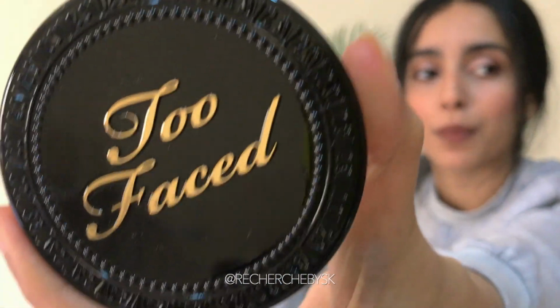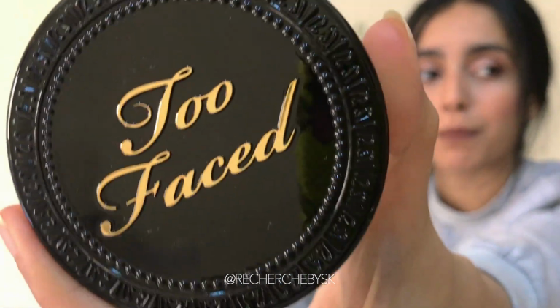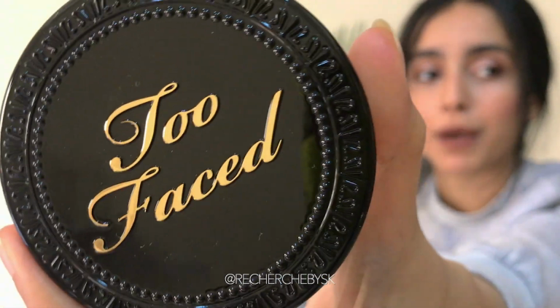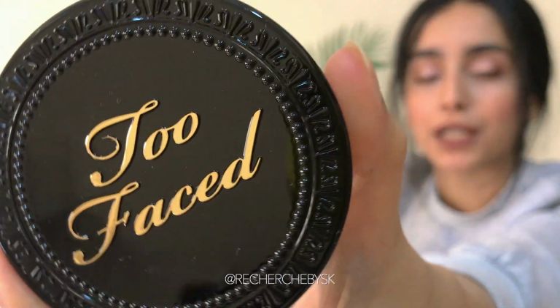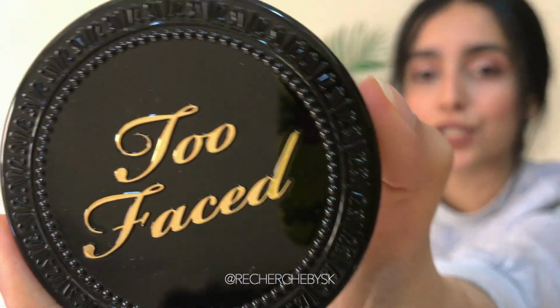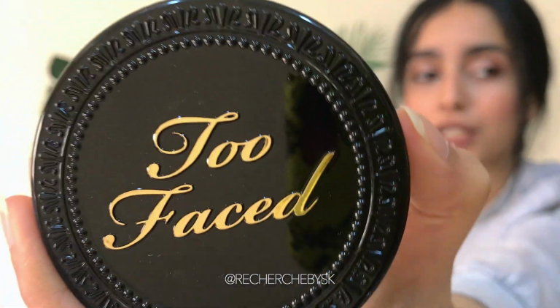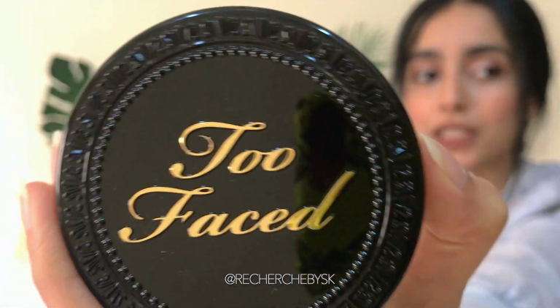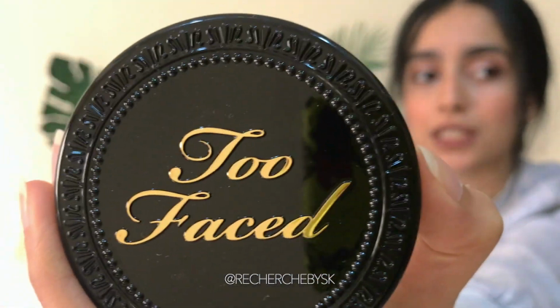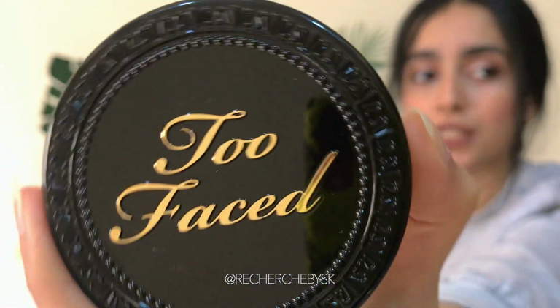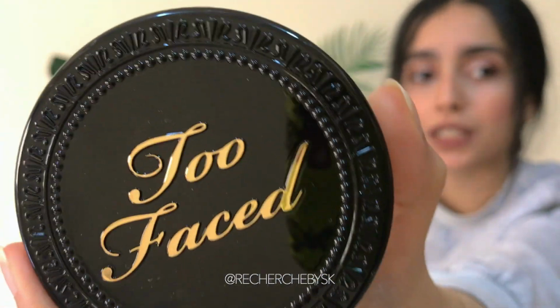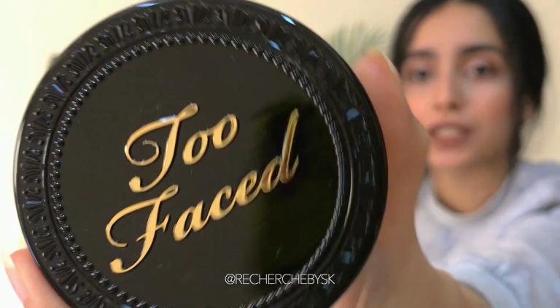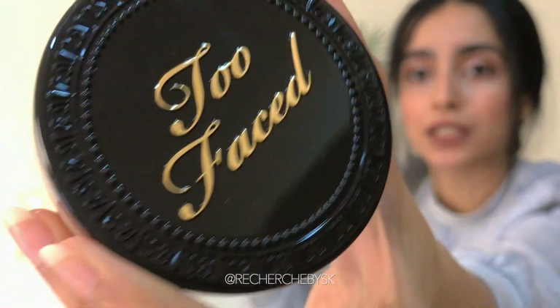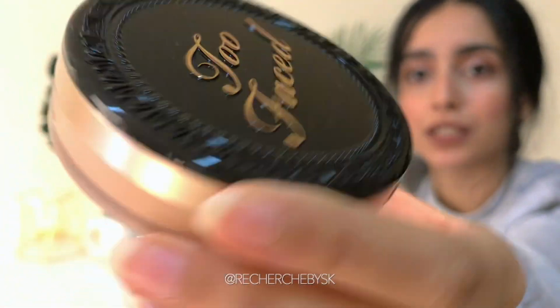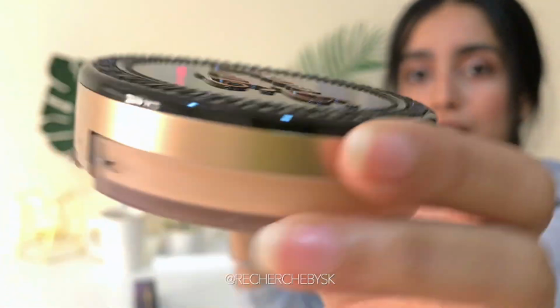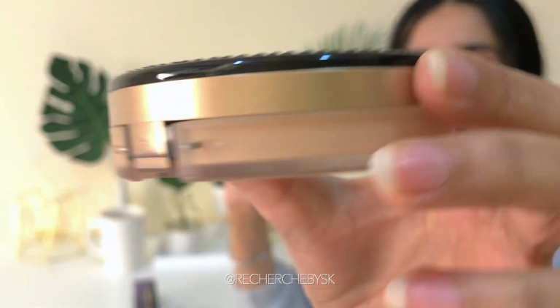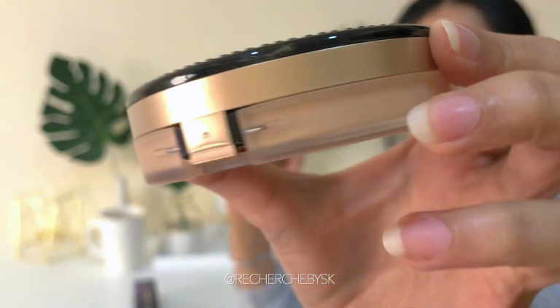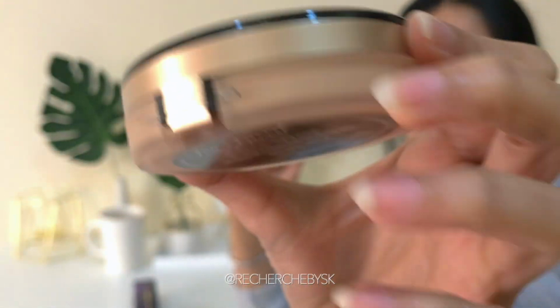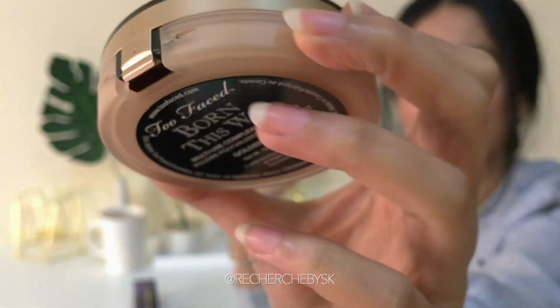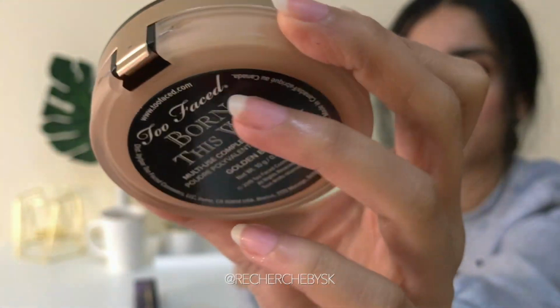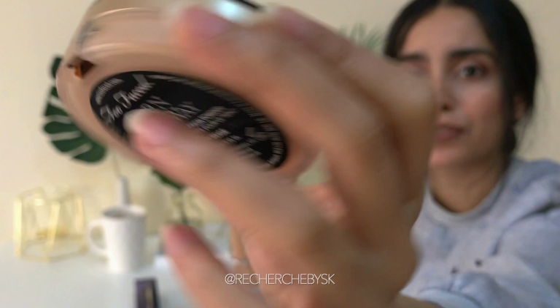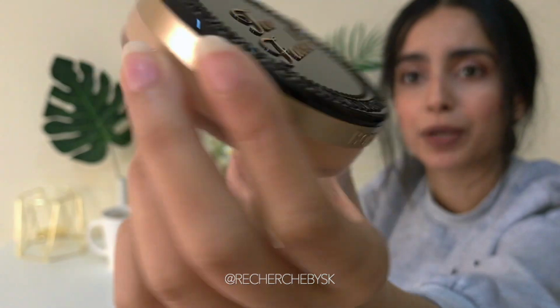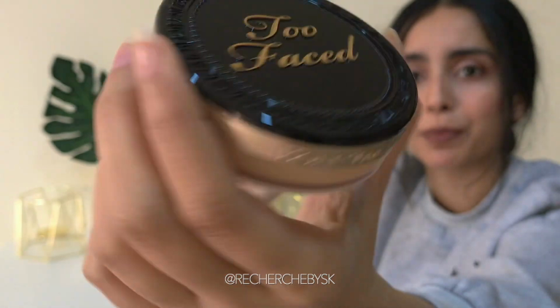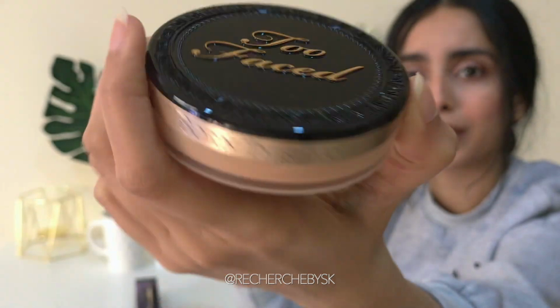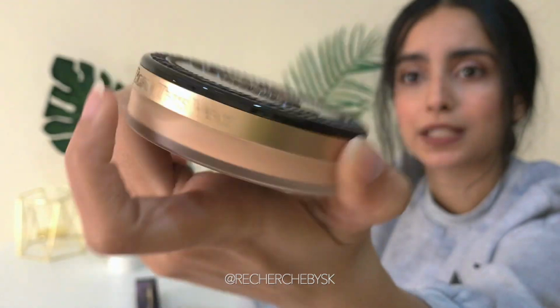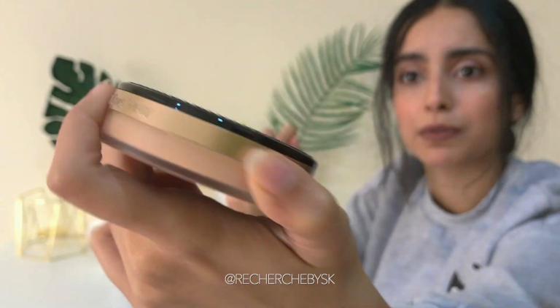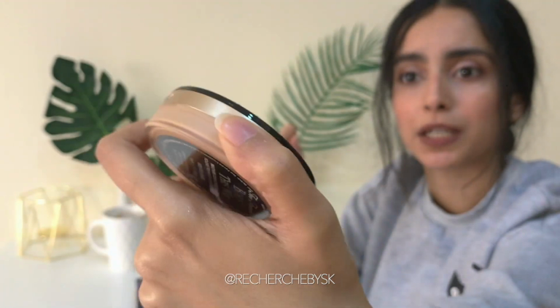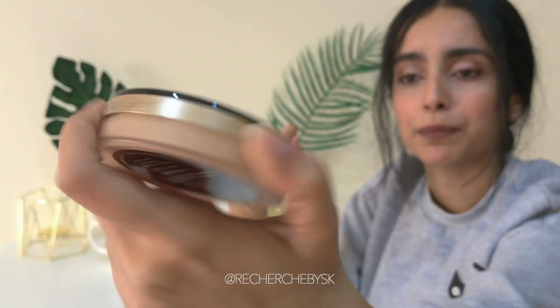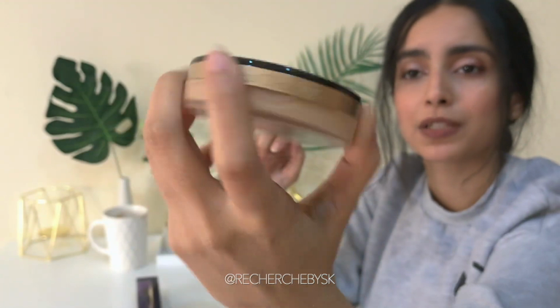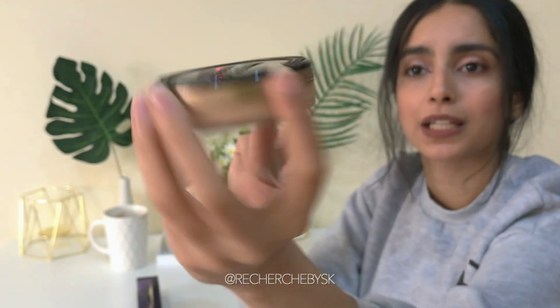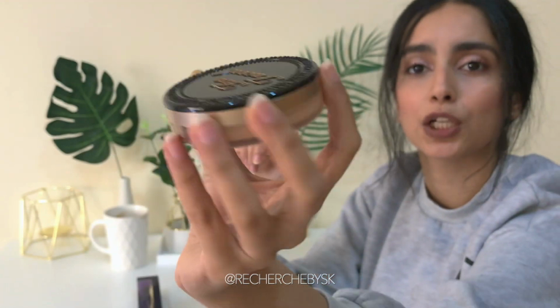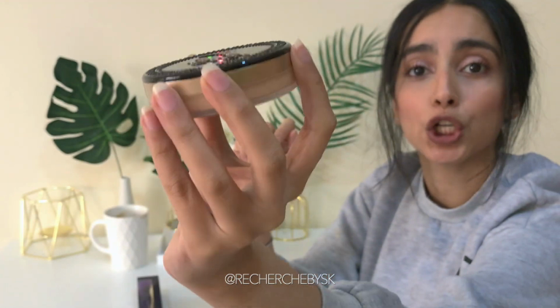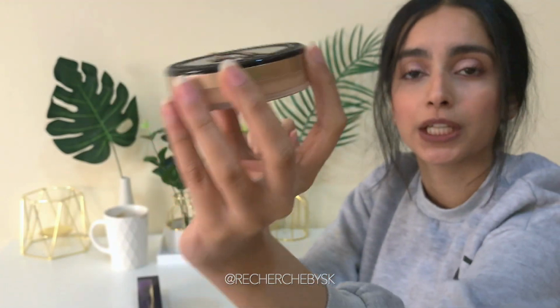This is how the packaging is — it's really basic but very pretty at the same time. Looks like a little cookie.